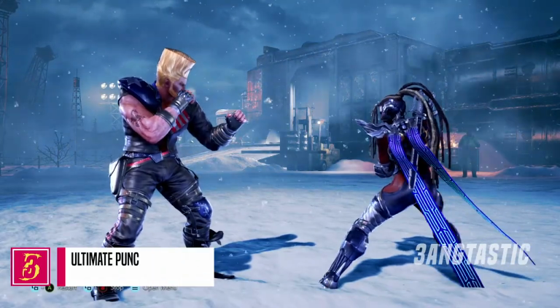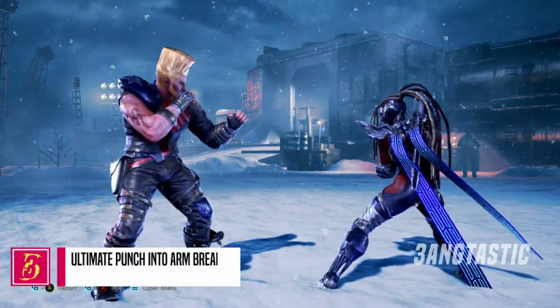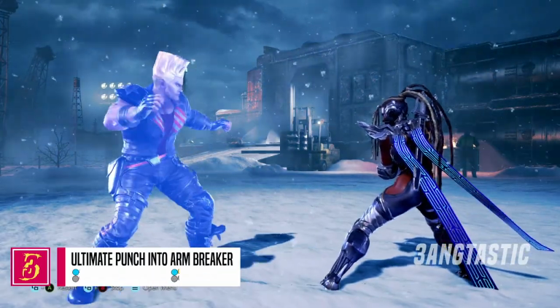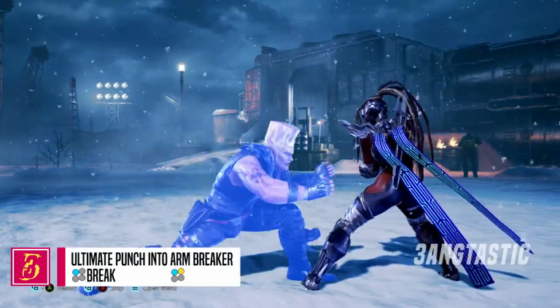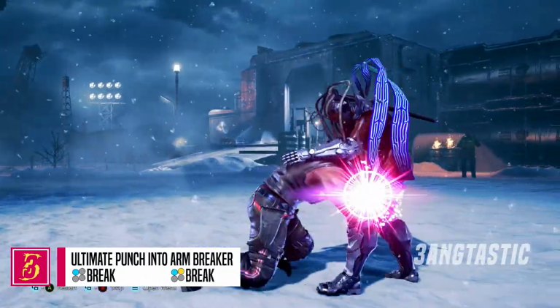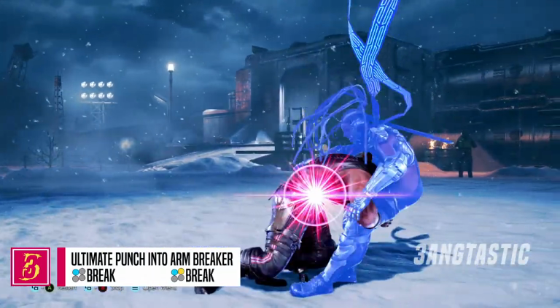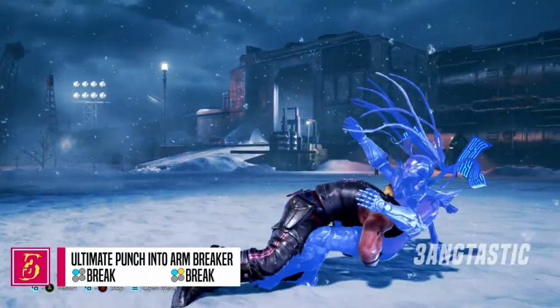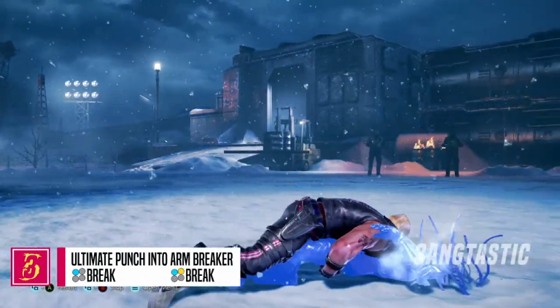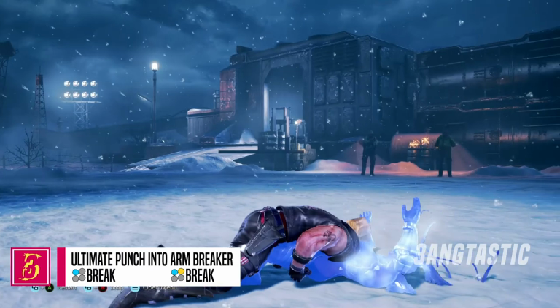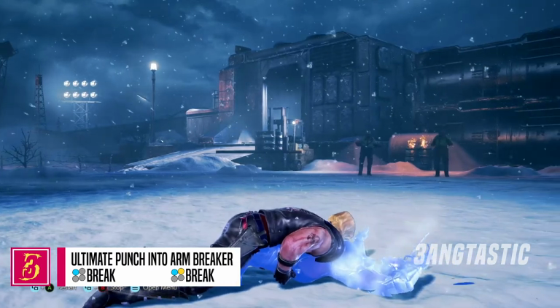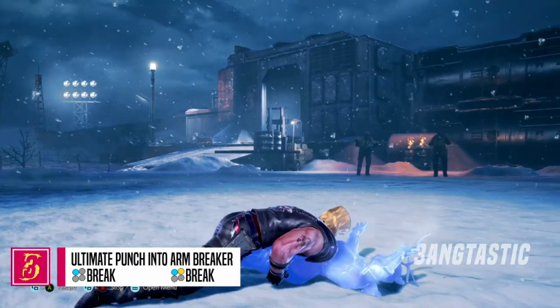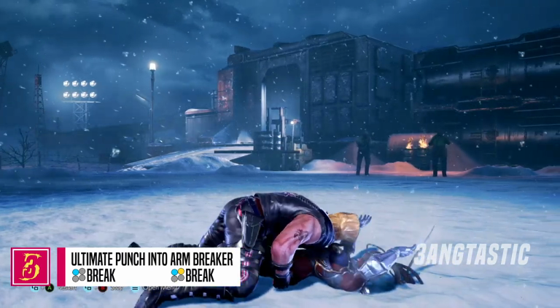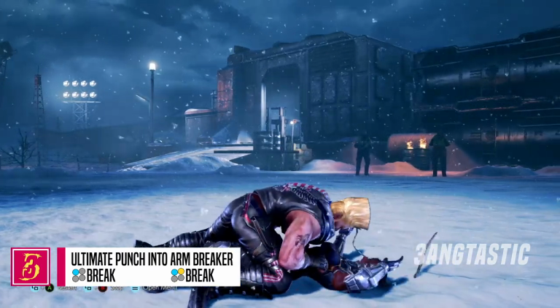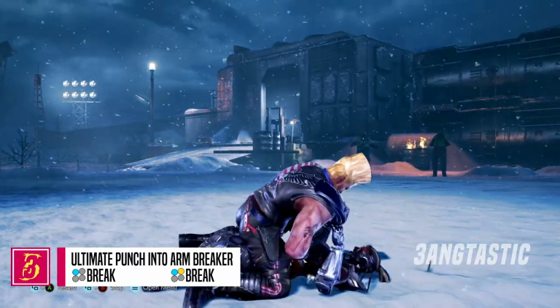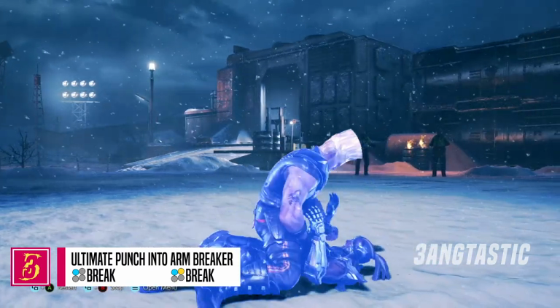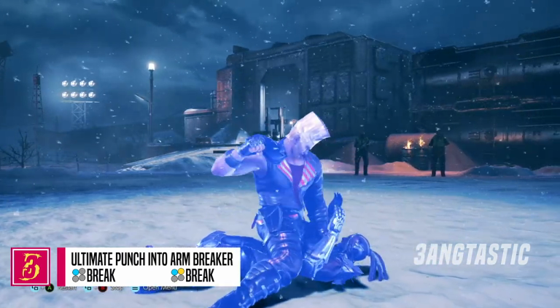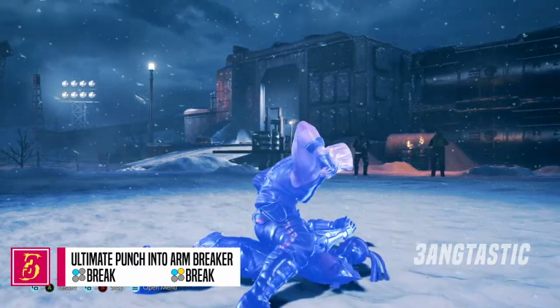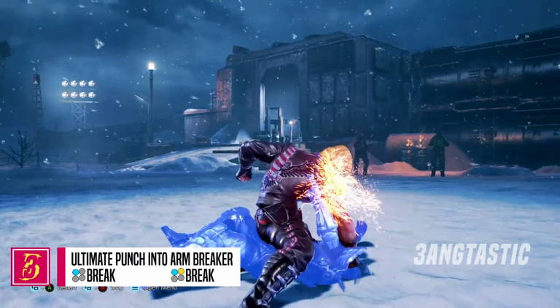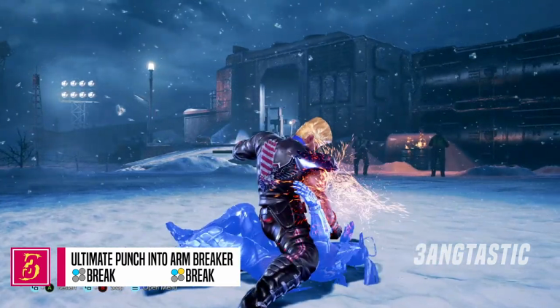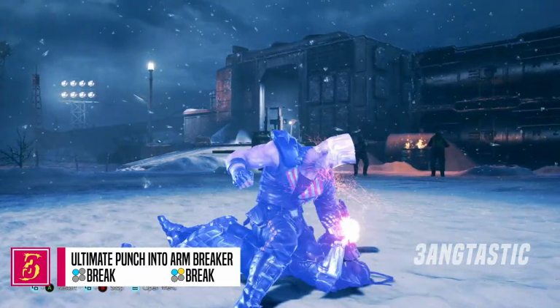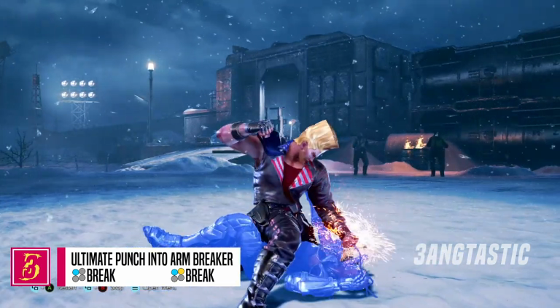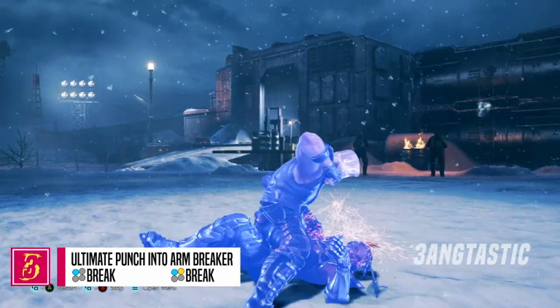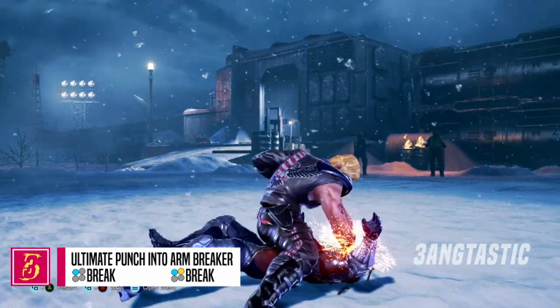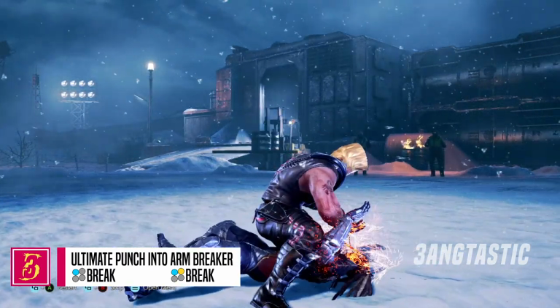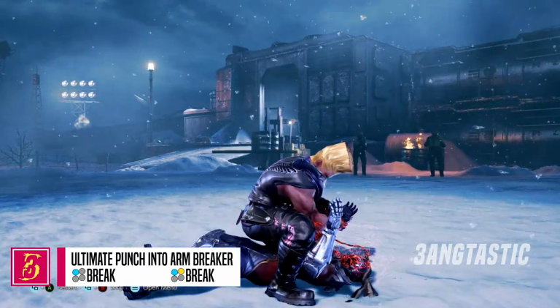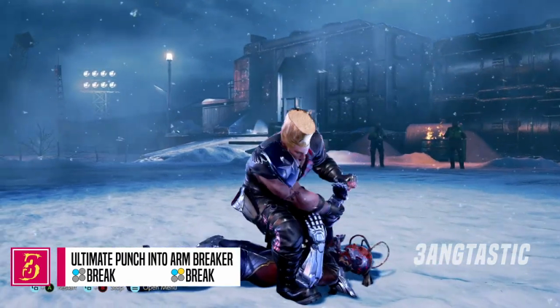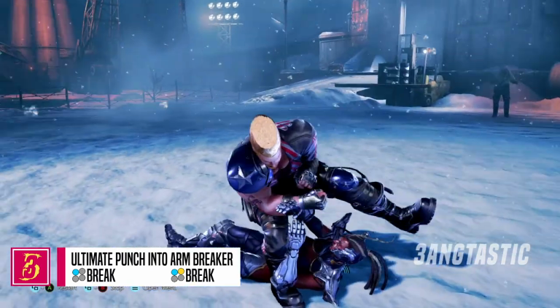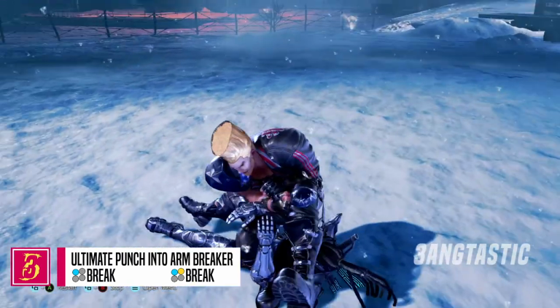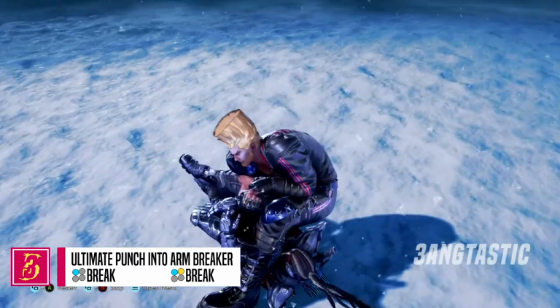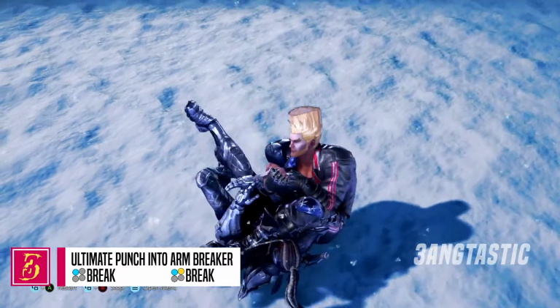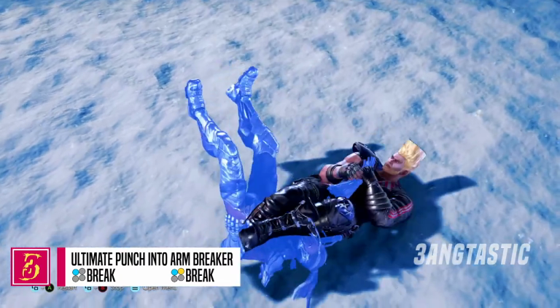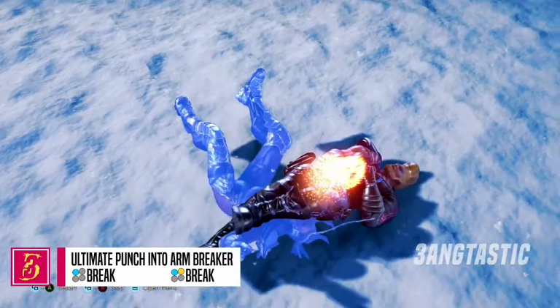Paul has a small chain grab. The first portion can be broken with a 1, and the arm breaker can be broken with a 1 plus 2.